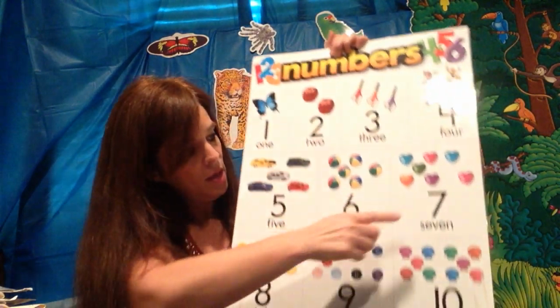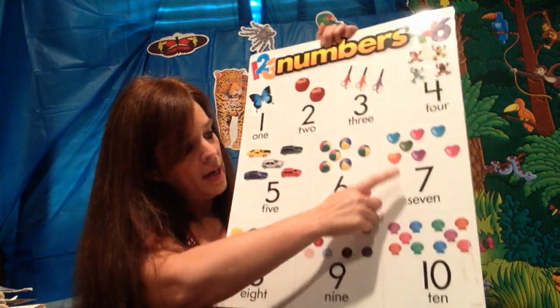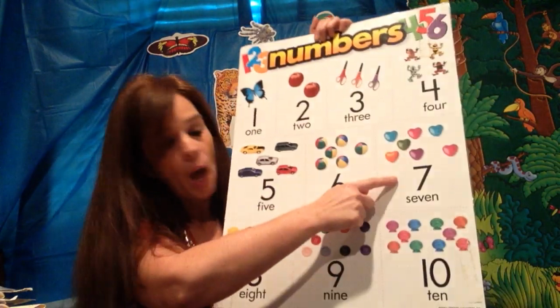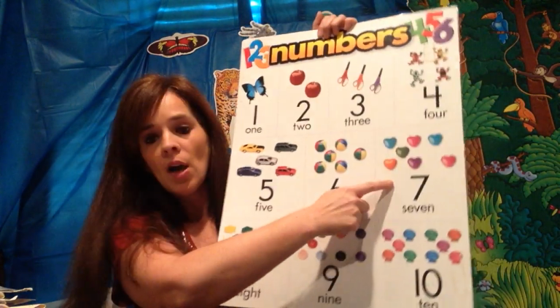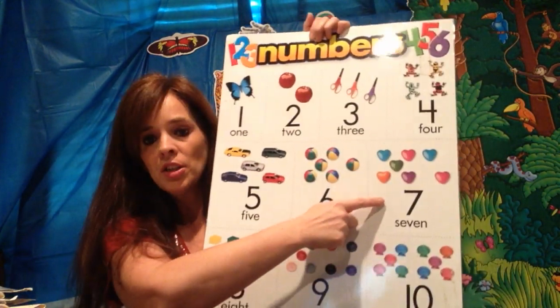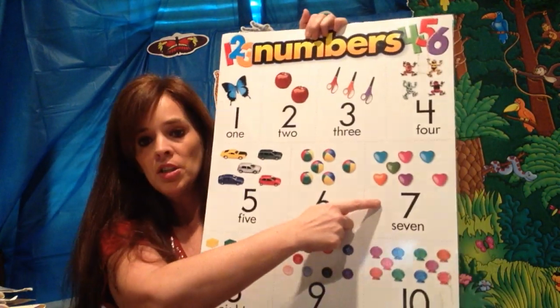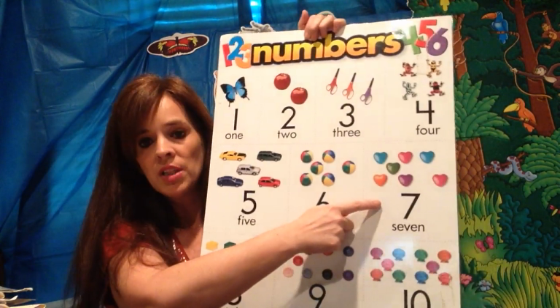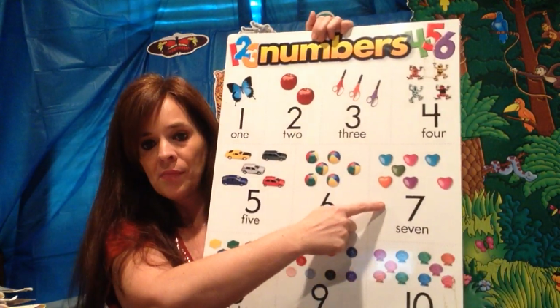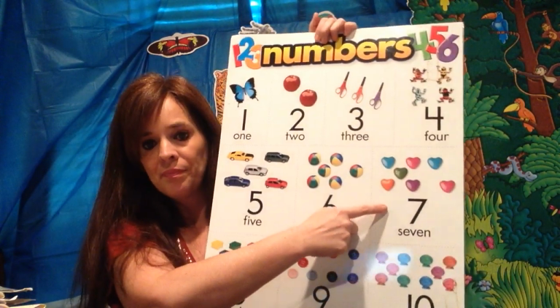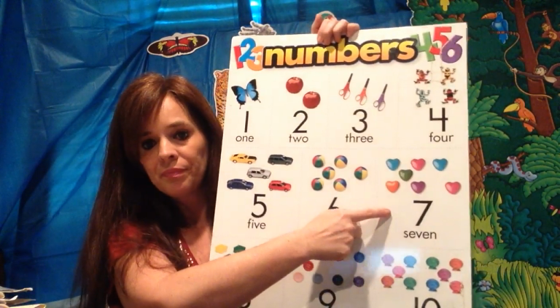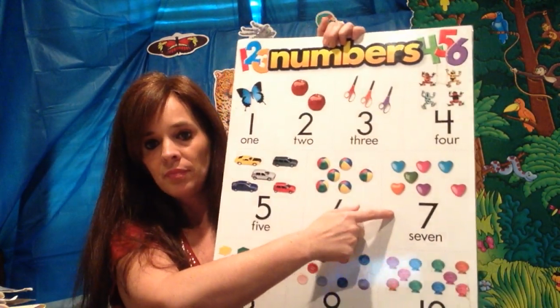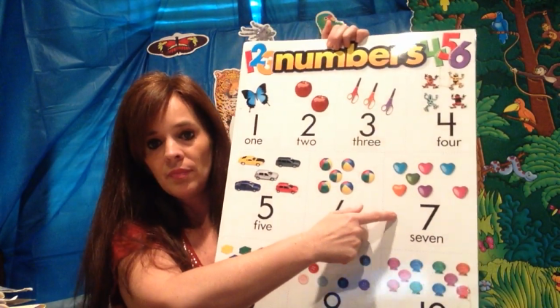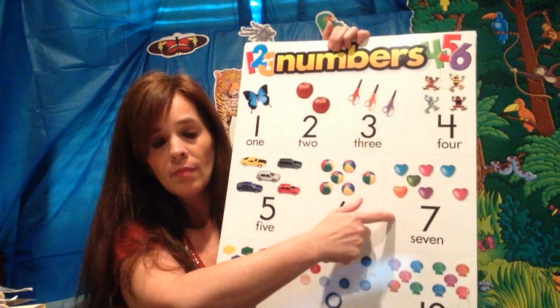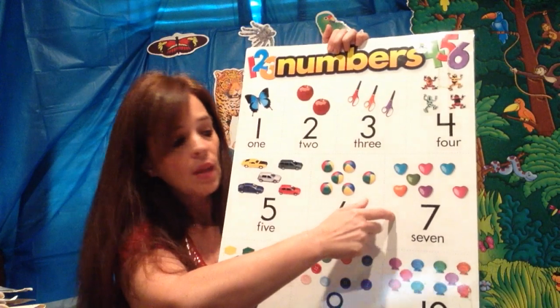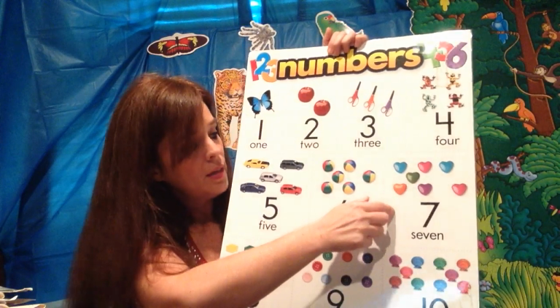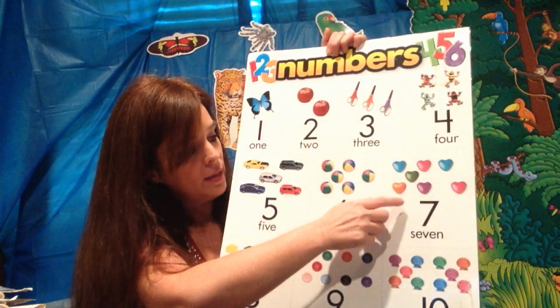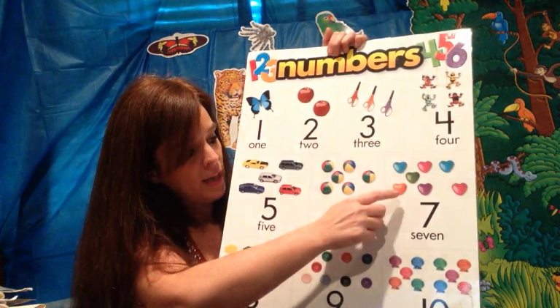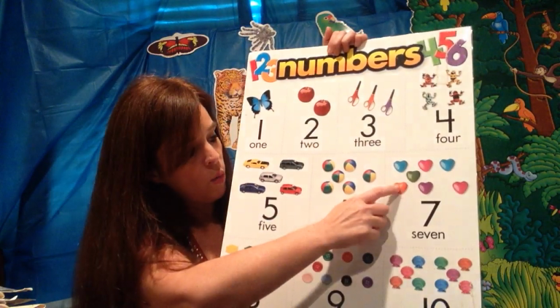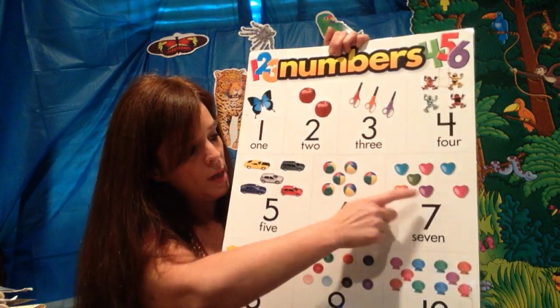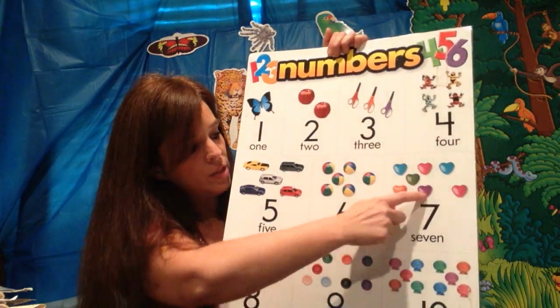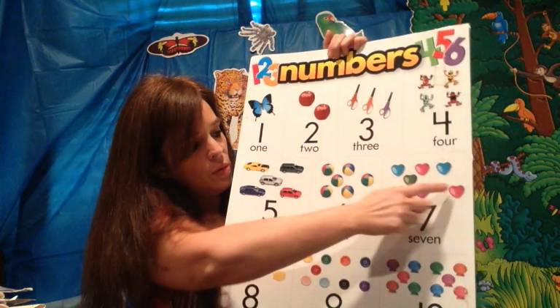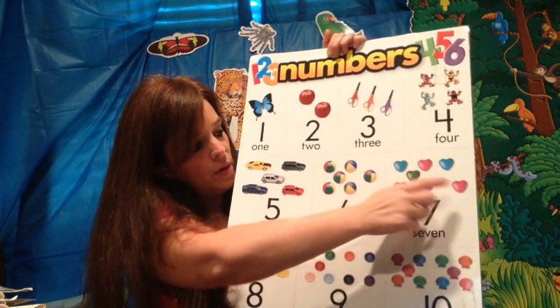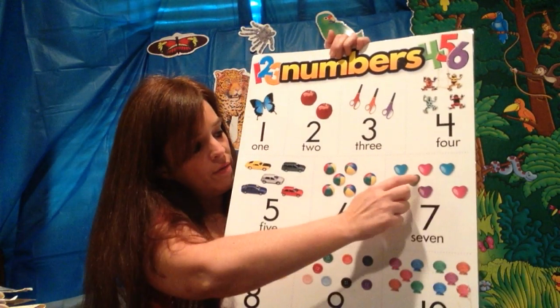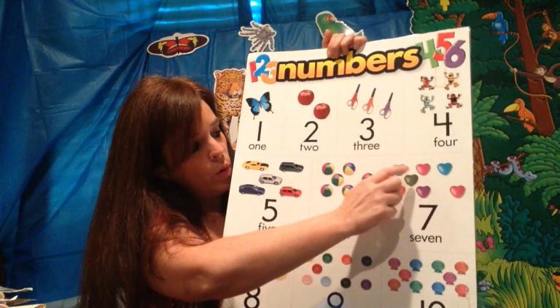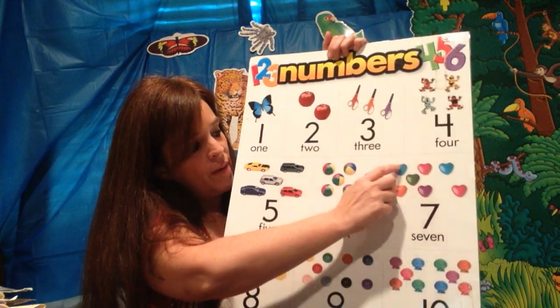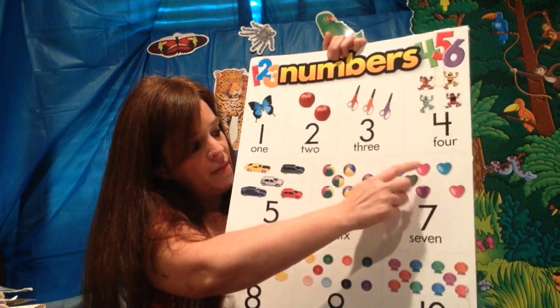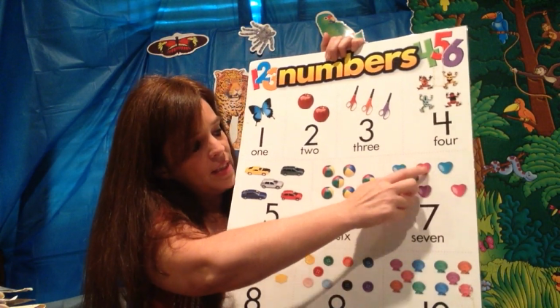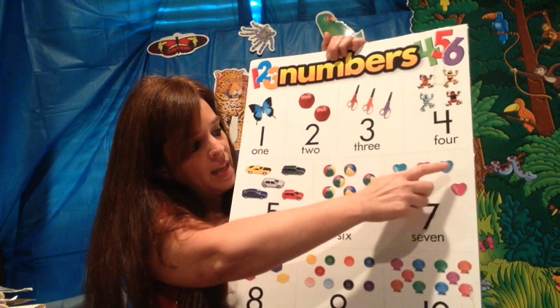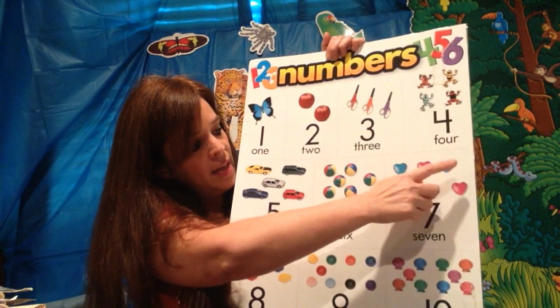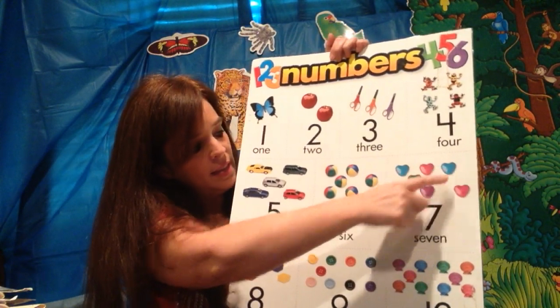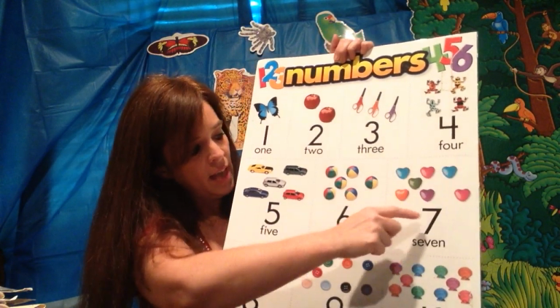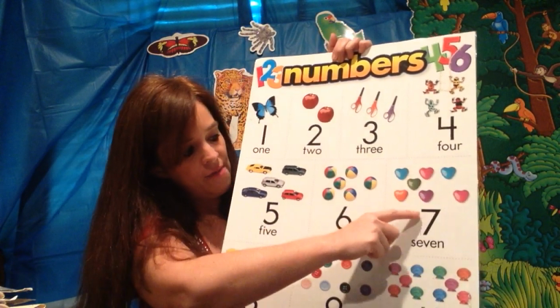And how many hearts do you see? Three. Let's count: one, two, three, four, five, six, and seven.